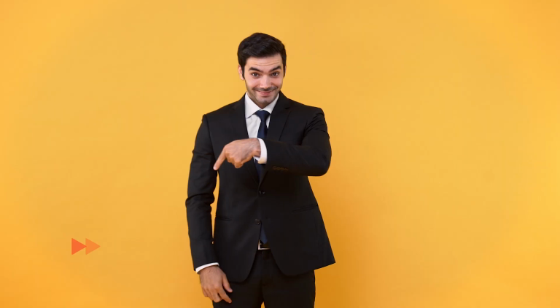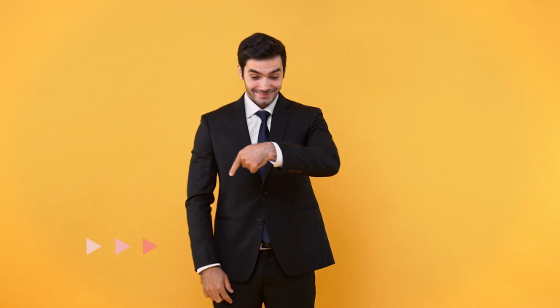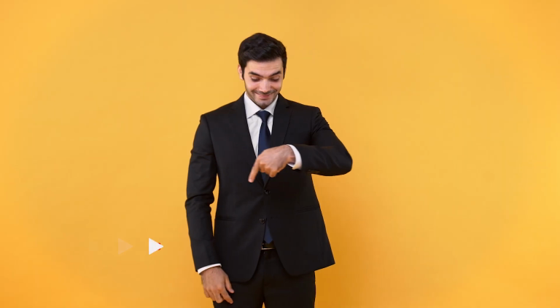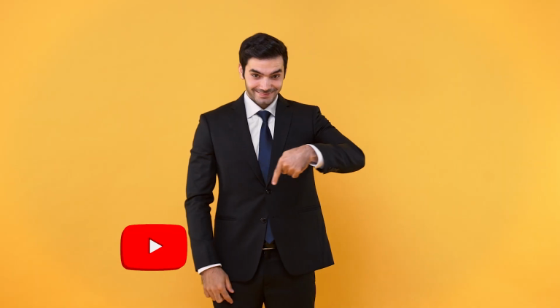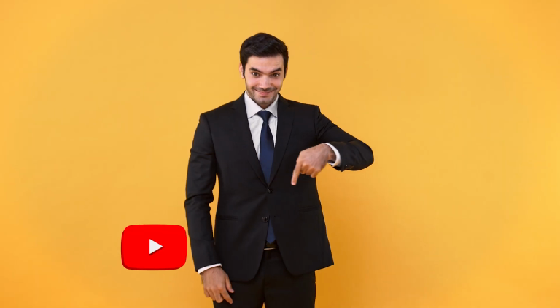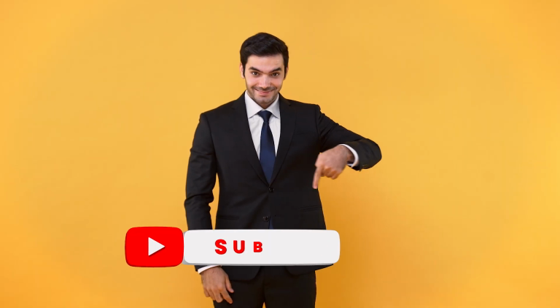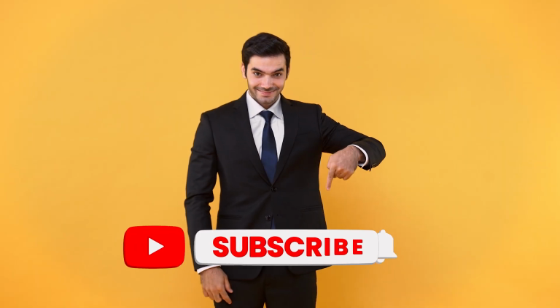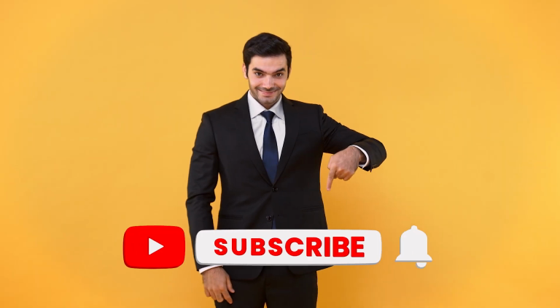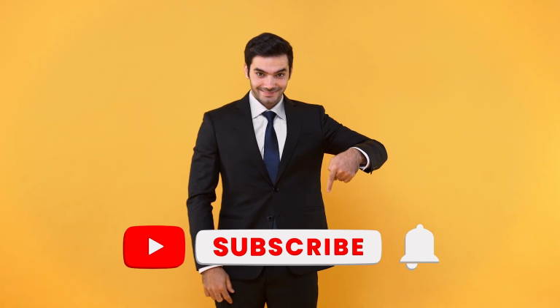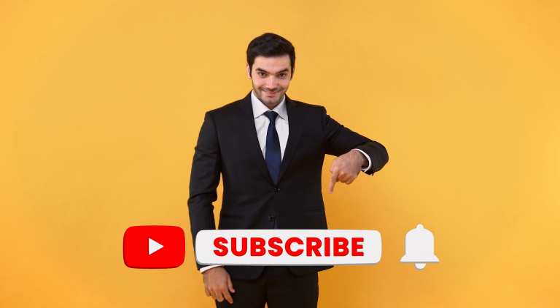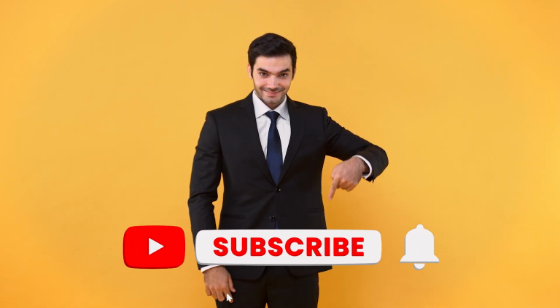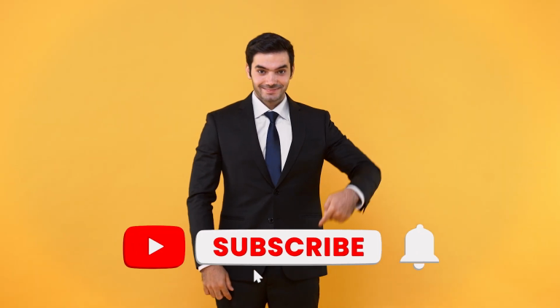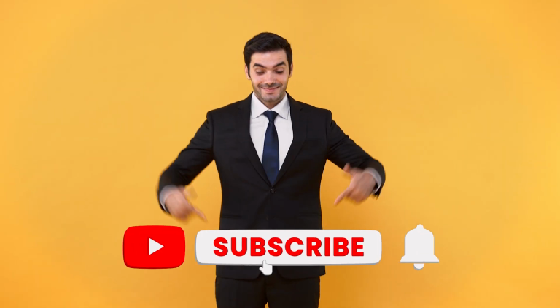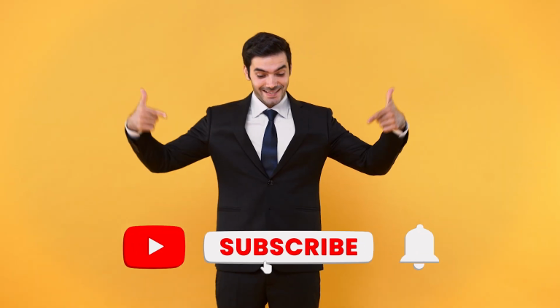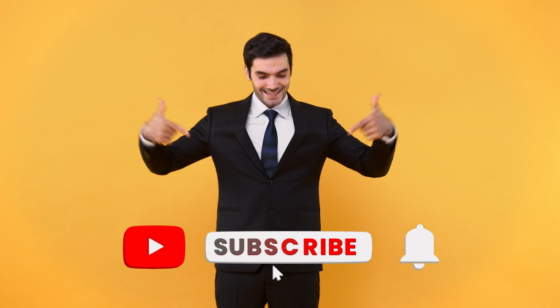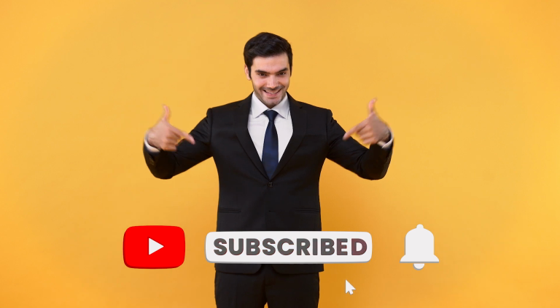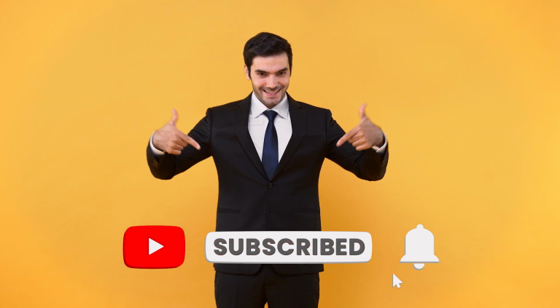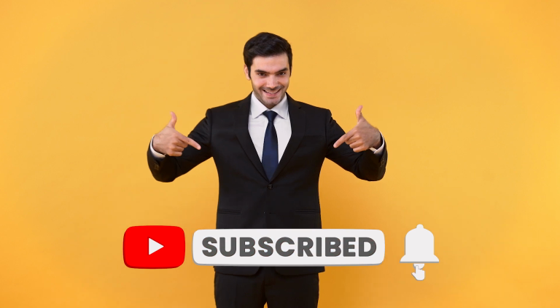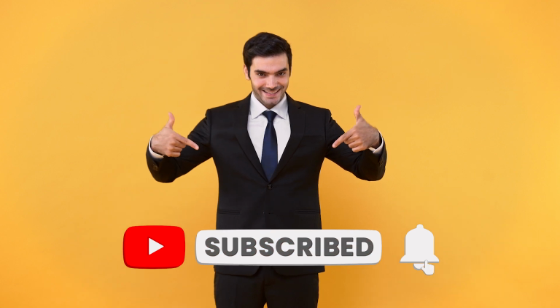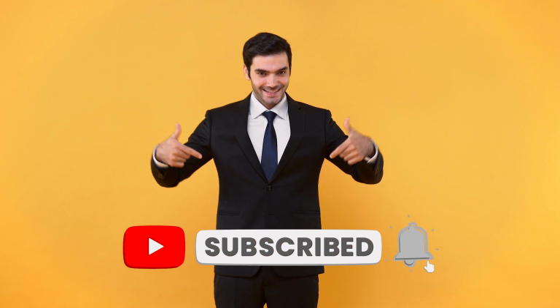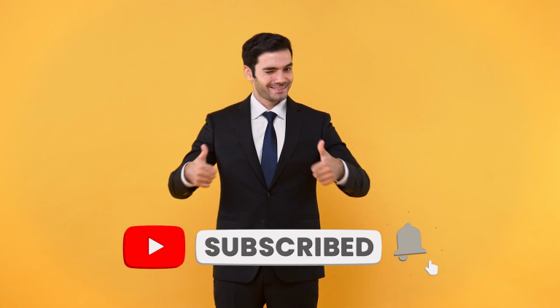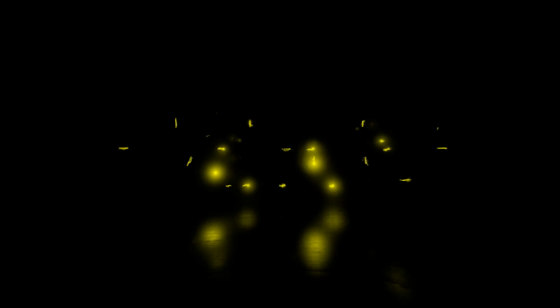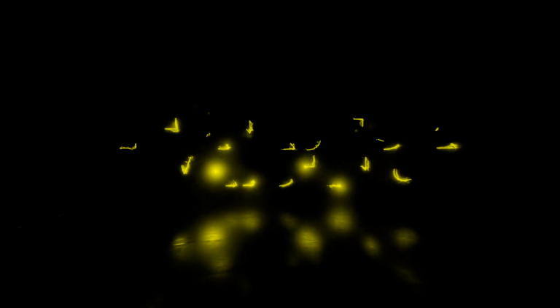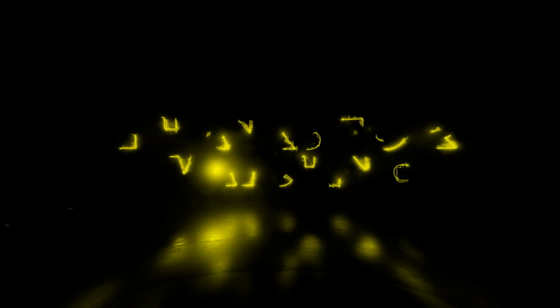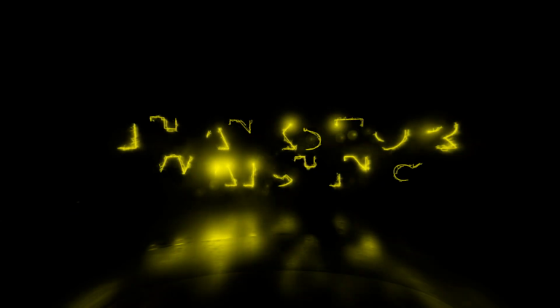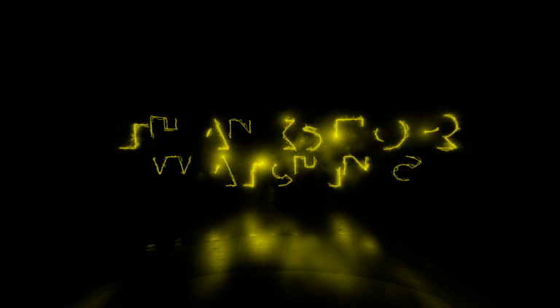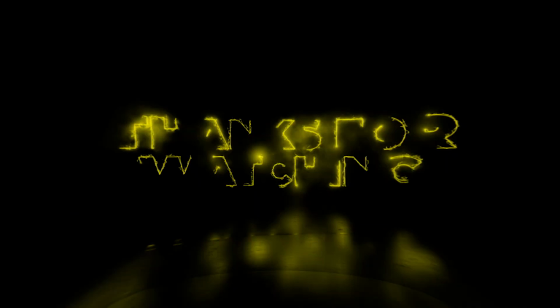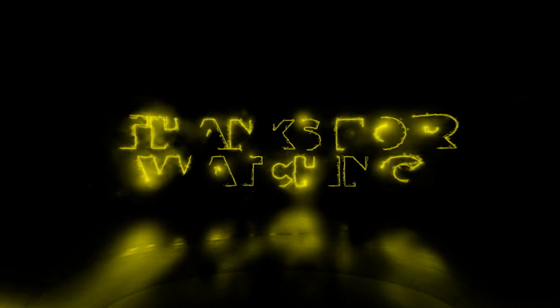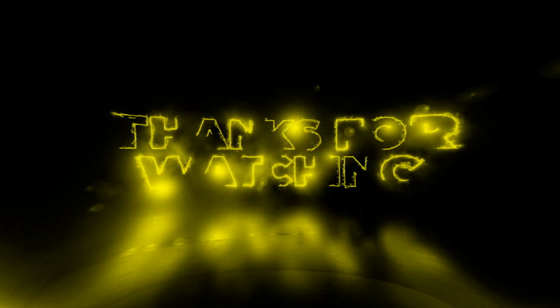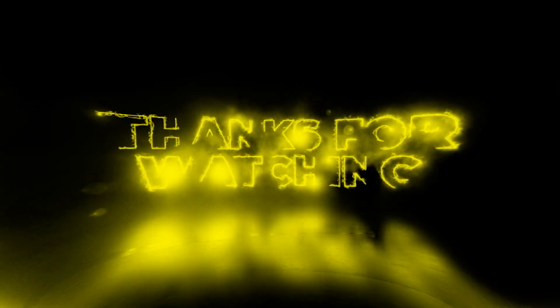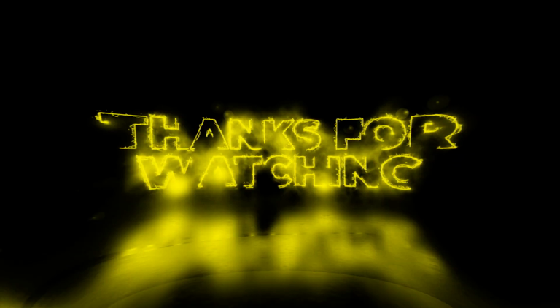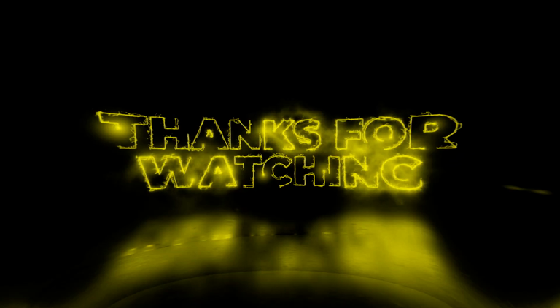If you enjoyed this video, hit the like button, and don't forget to subscribe to our channel. Thank you for watching this video.